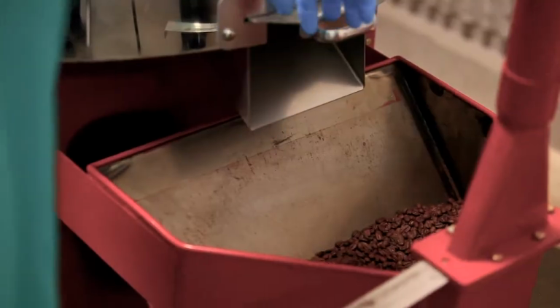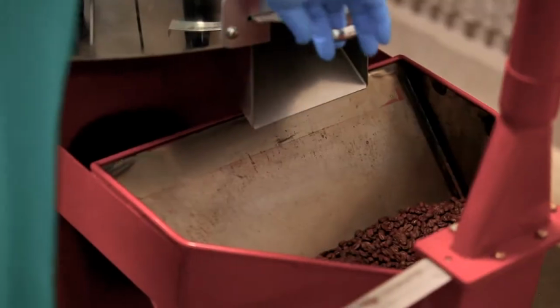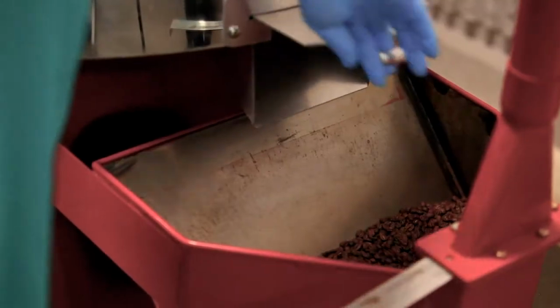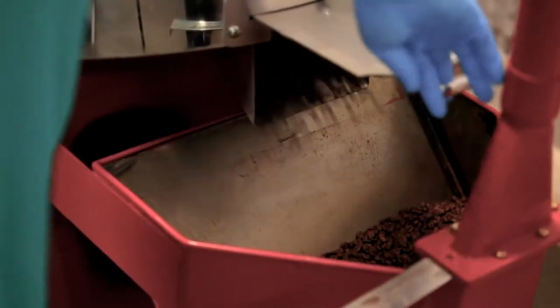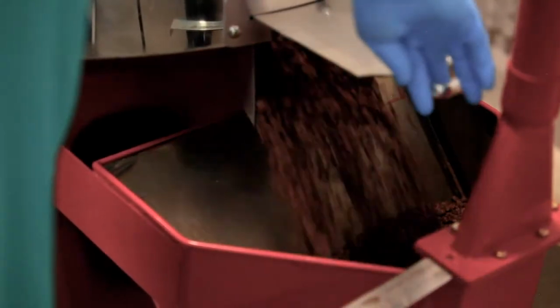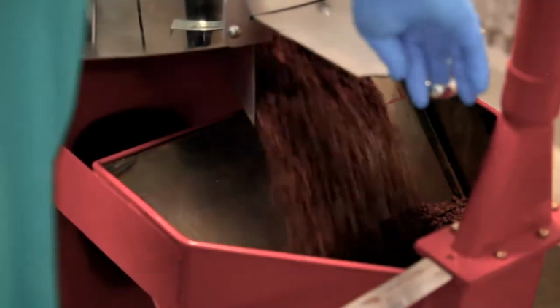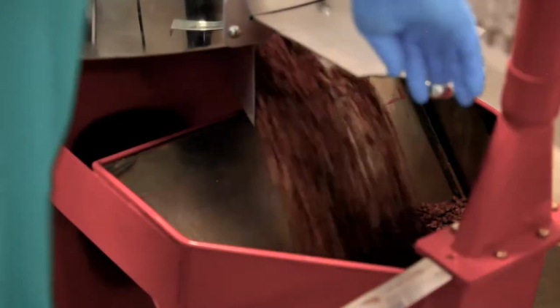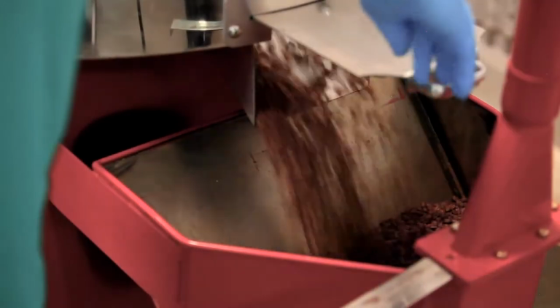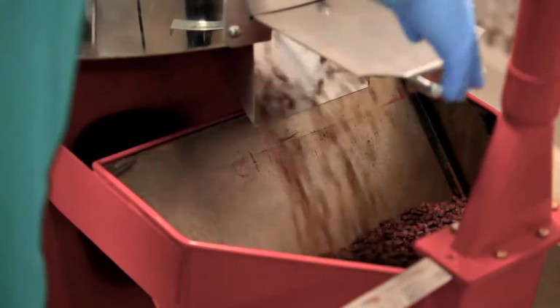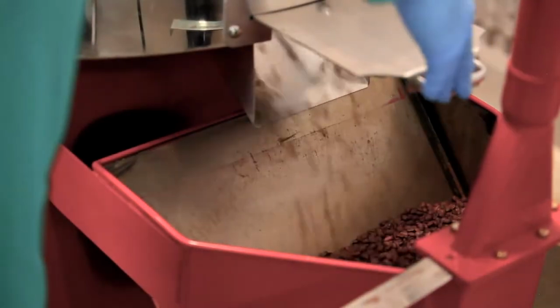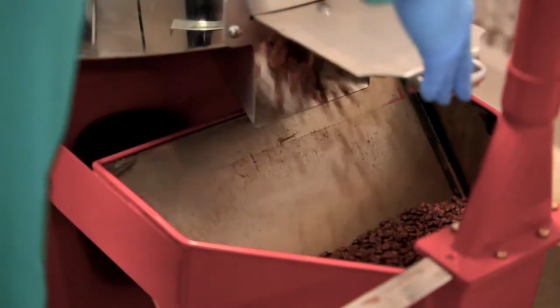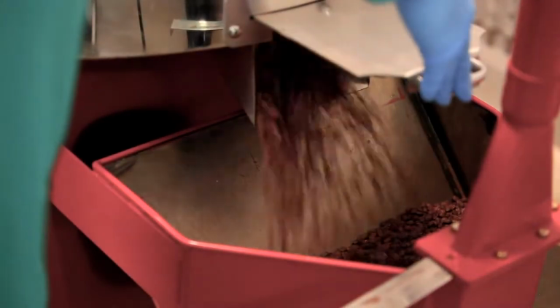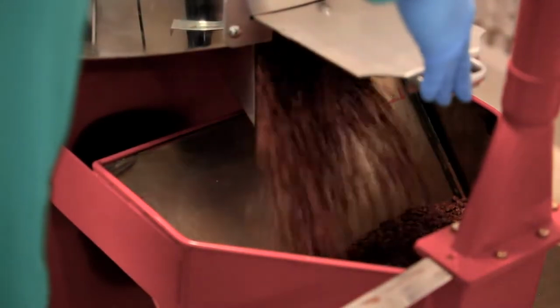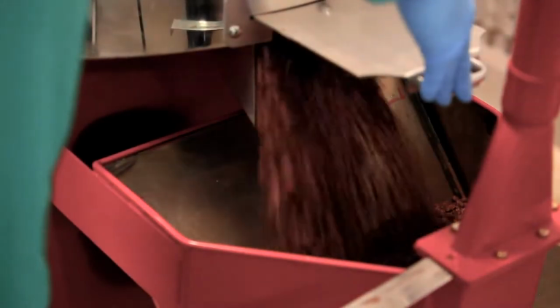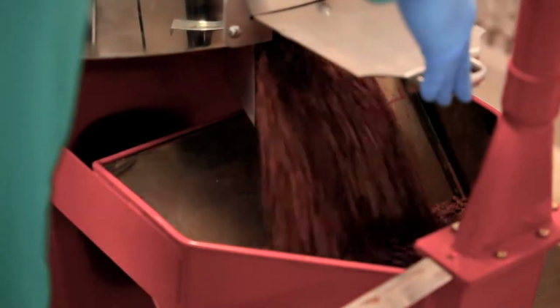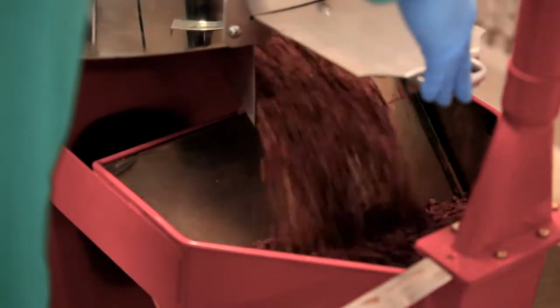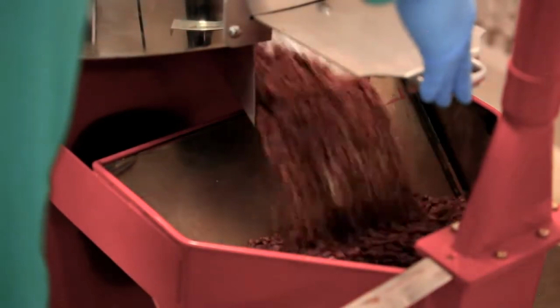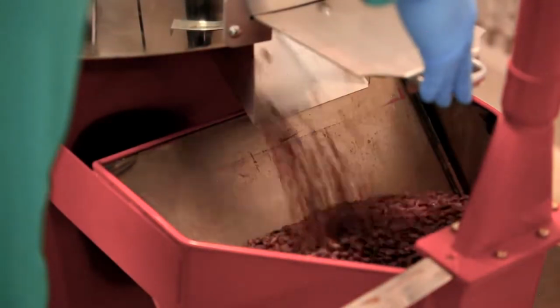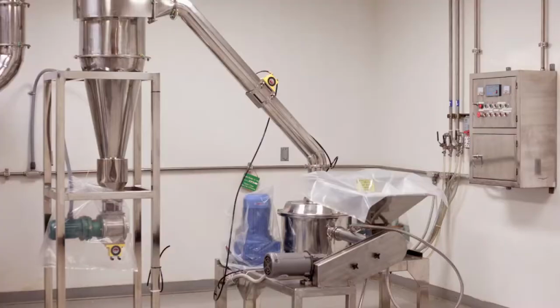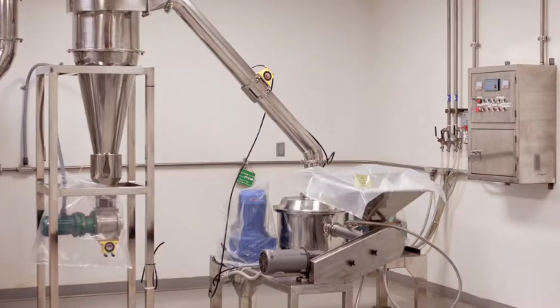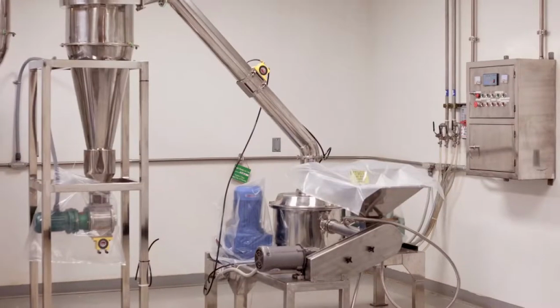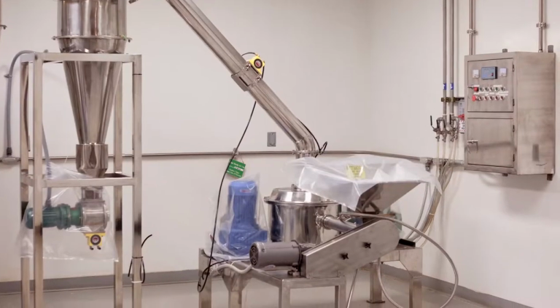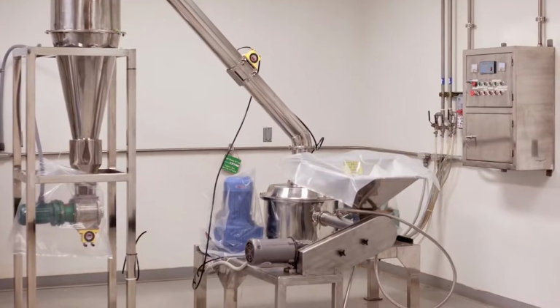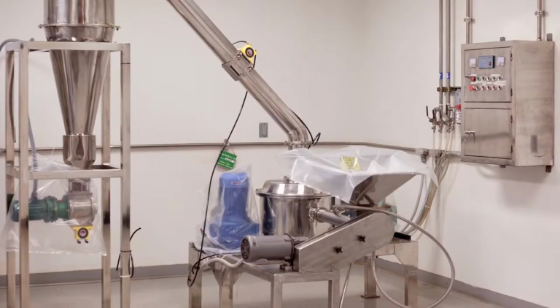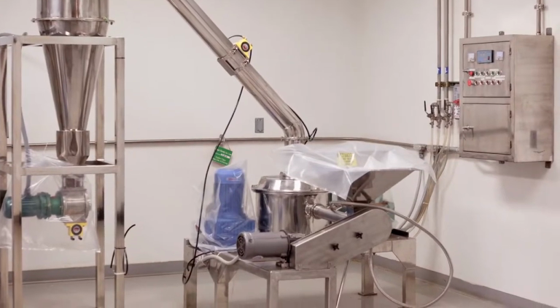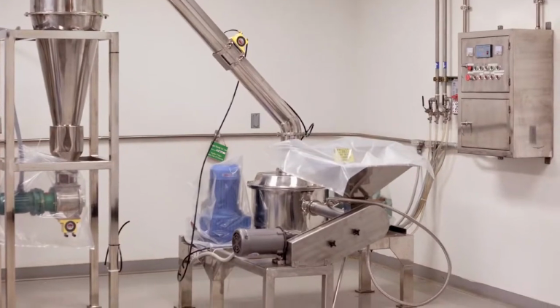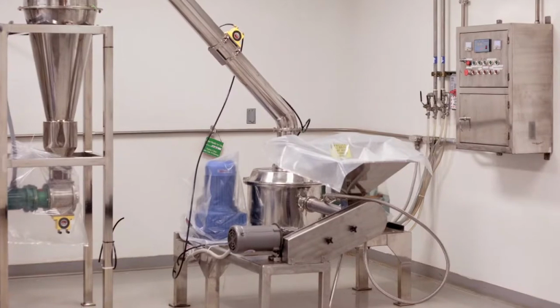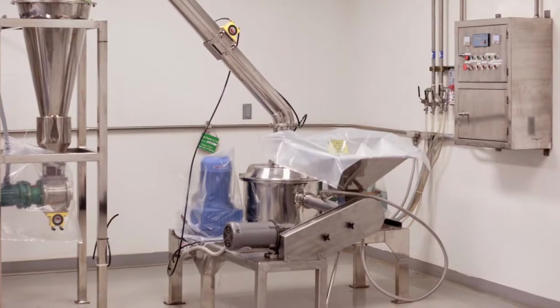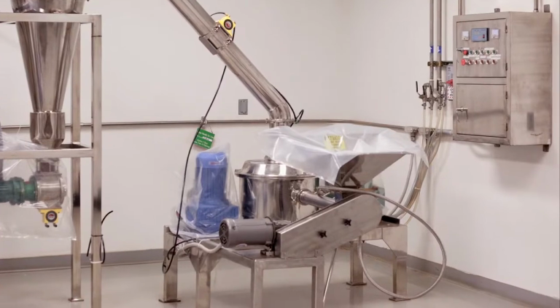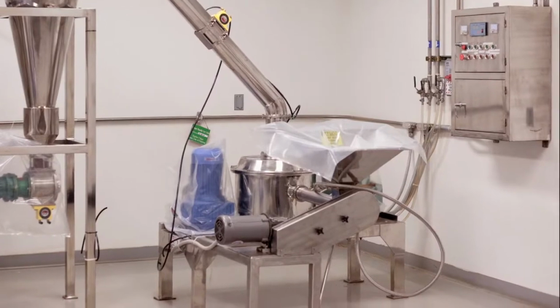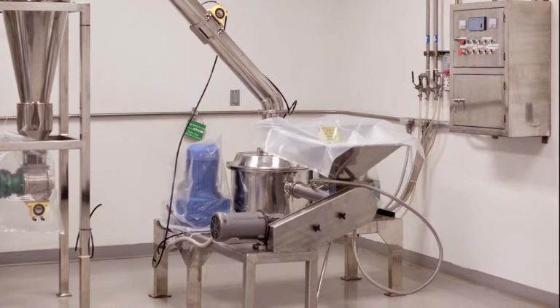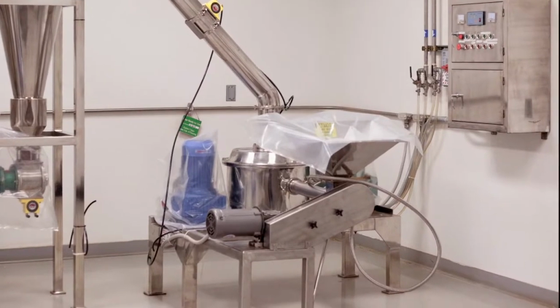From the roaster, the beans are then ground by our Fitzmill grinder, another innovative piece of equipment.